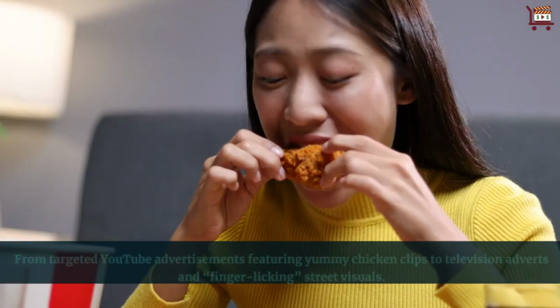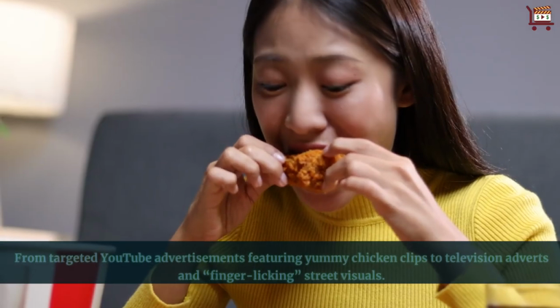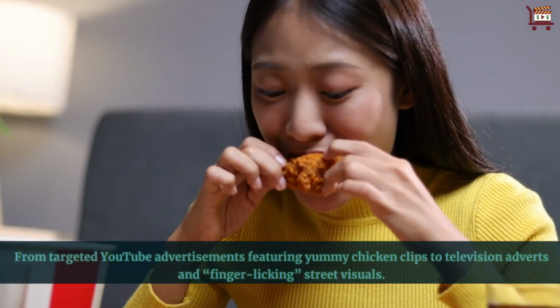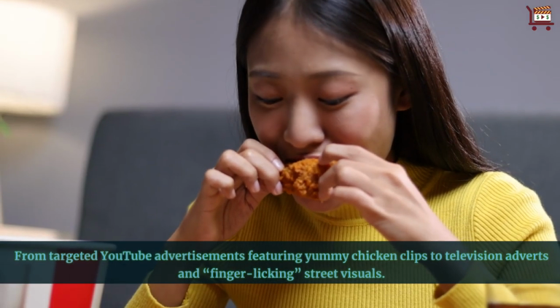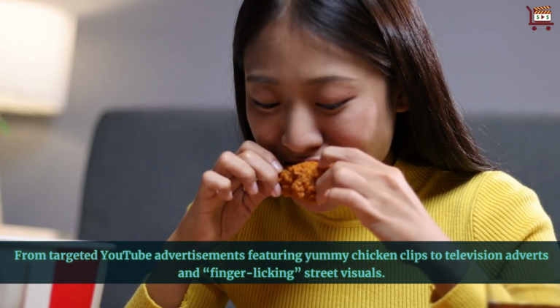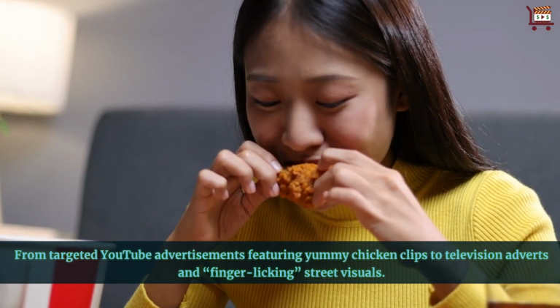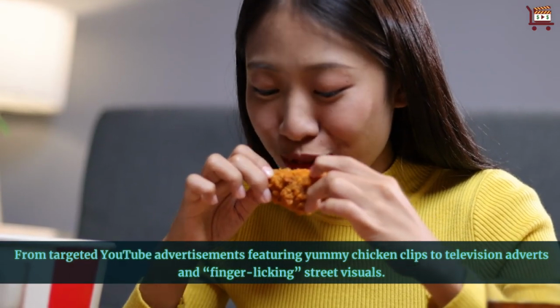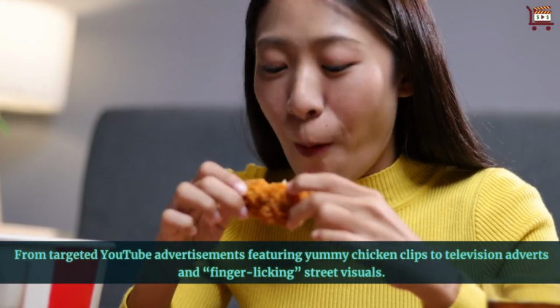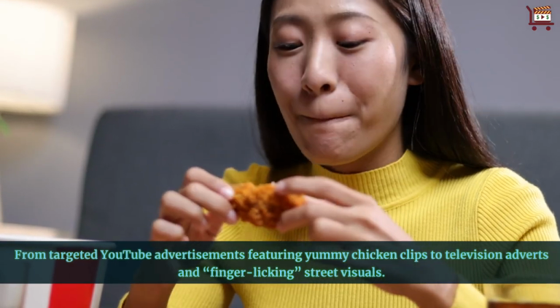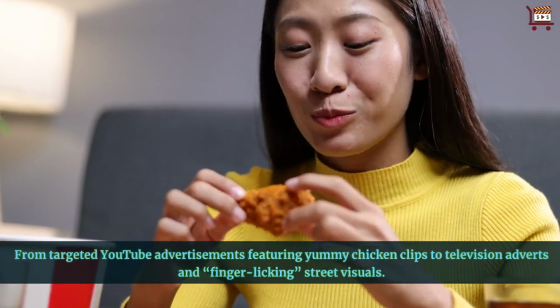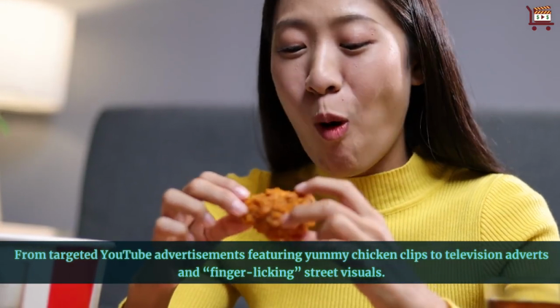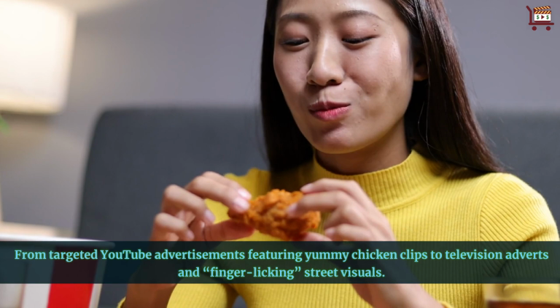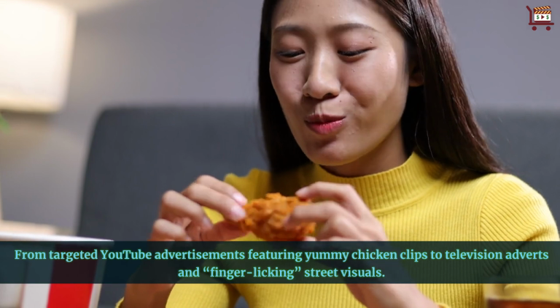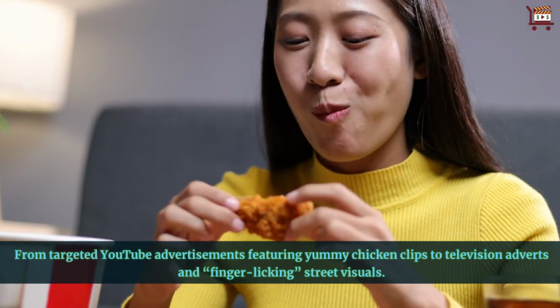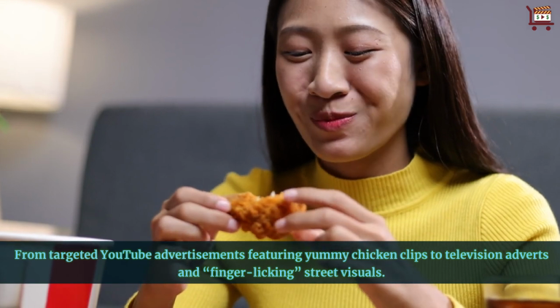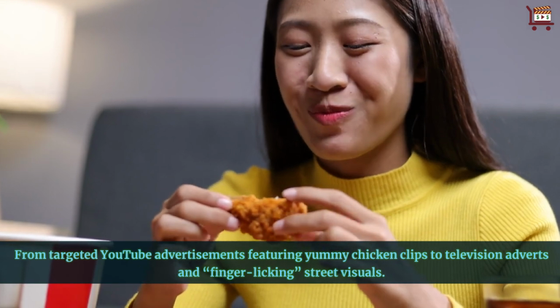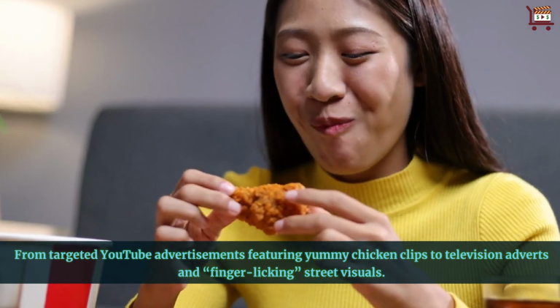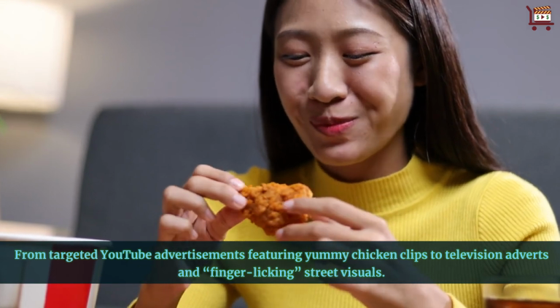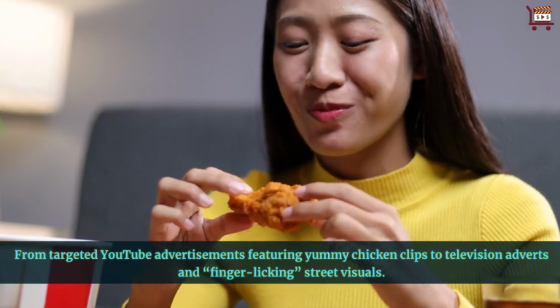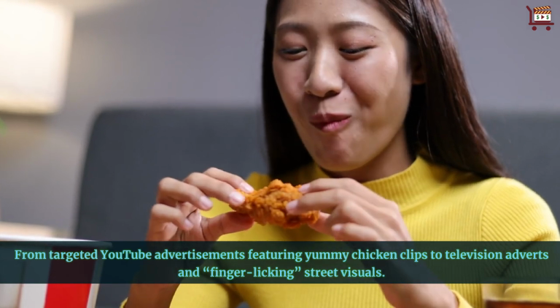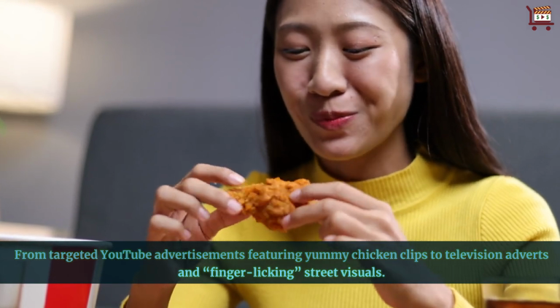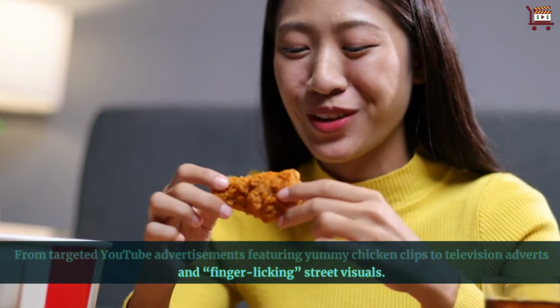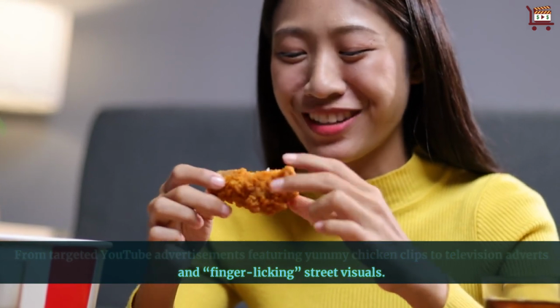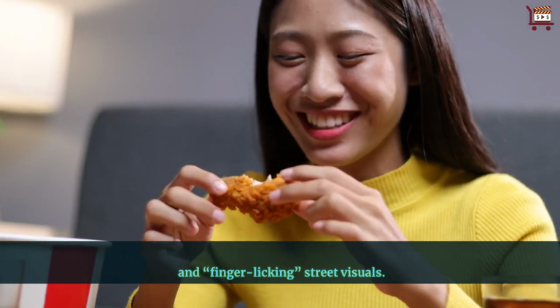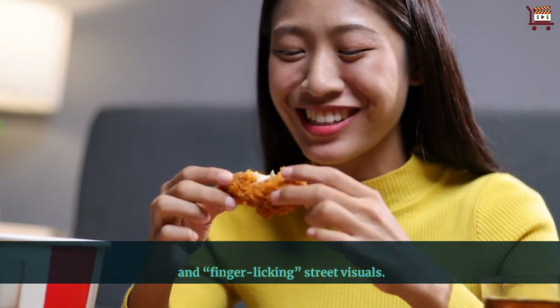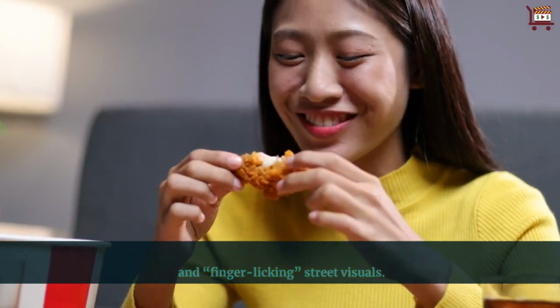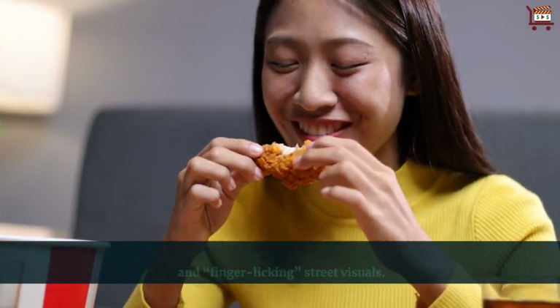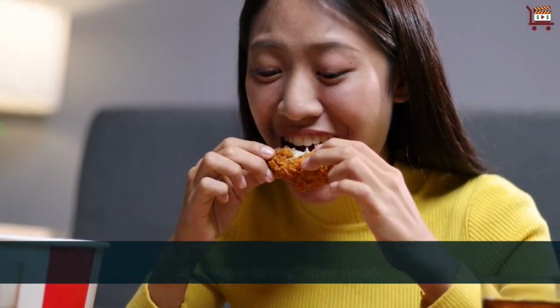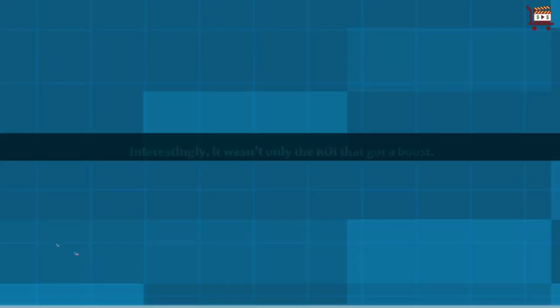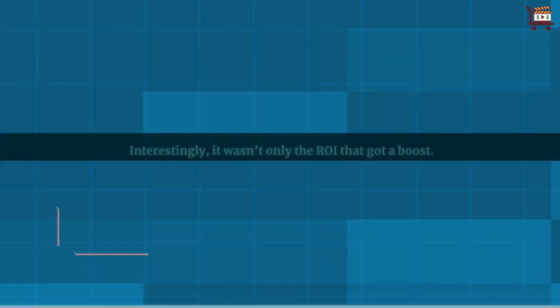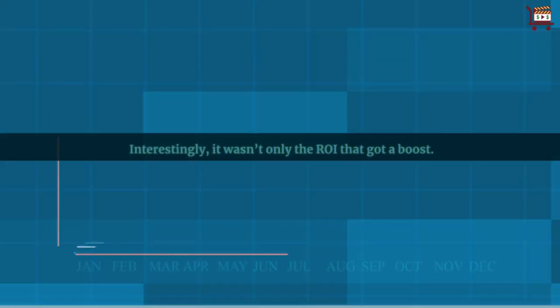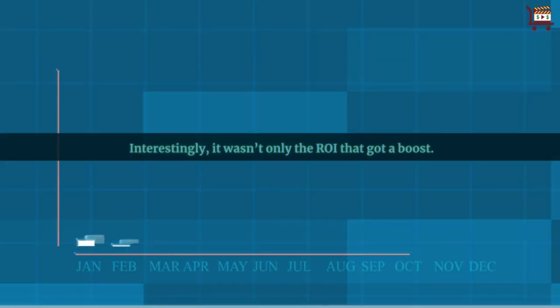From targeted YouTube advertisements featuring yummy chicken clips to television adverts and finger-licking street visuals.